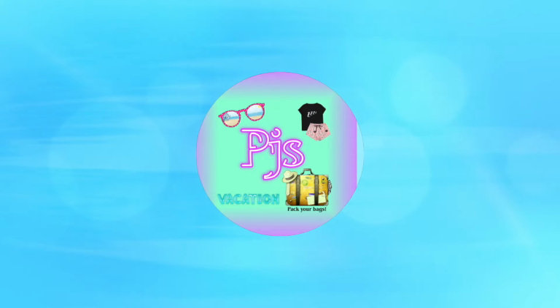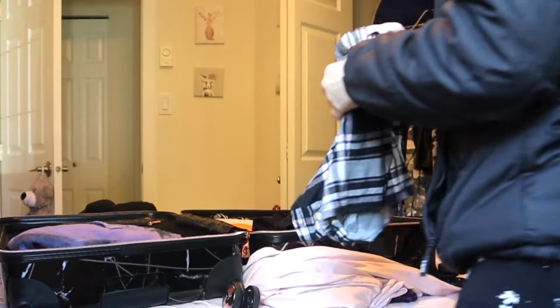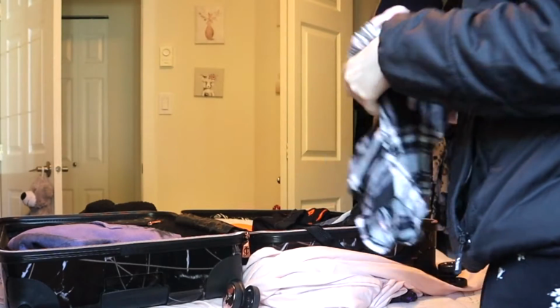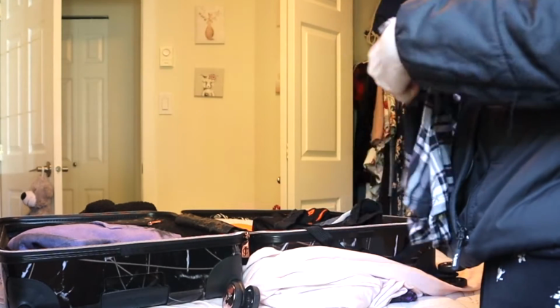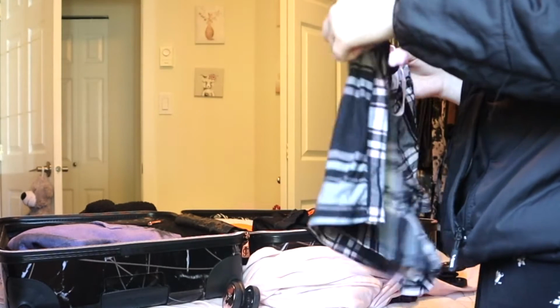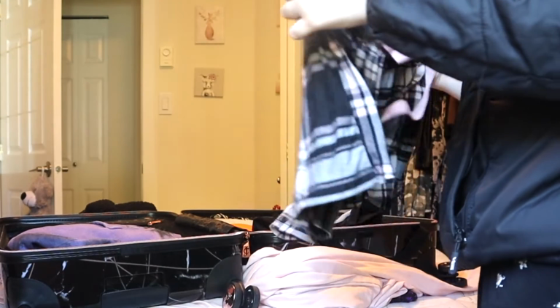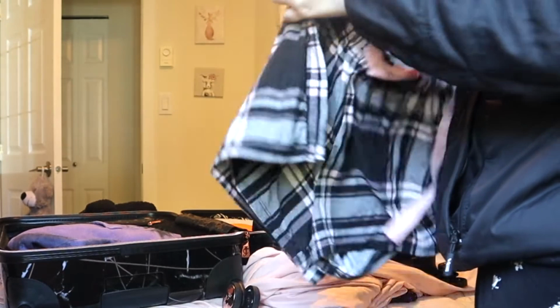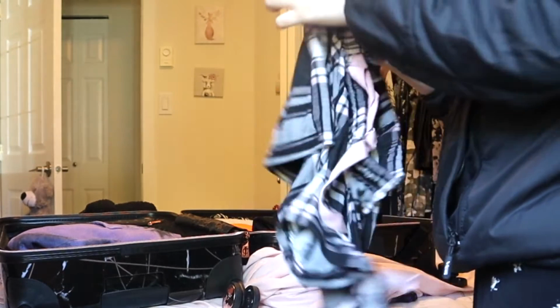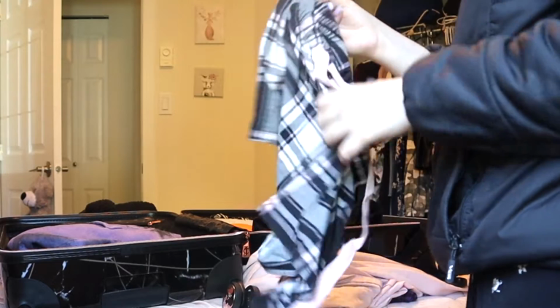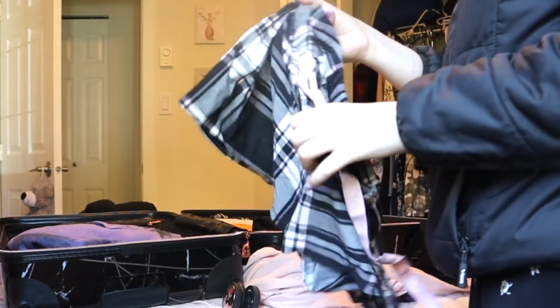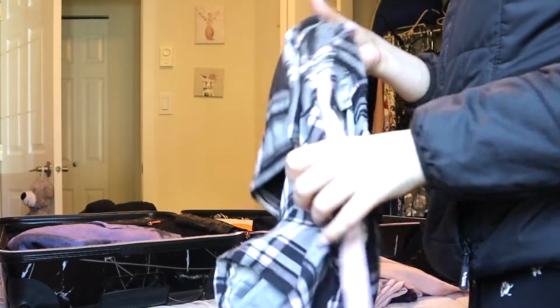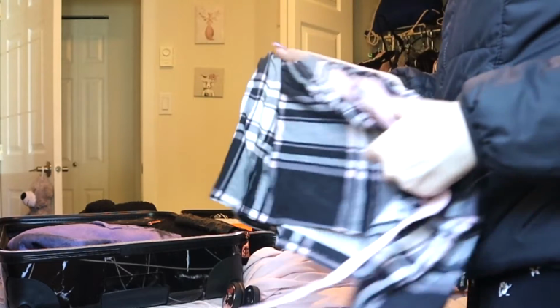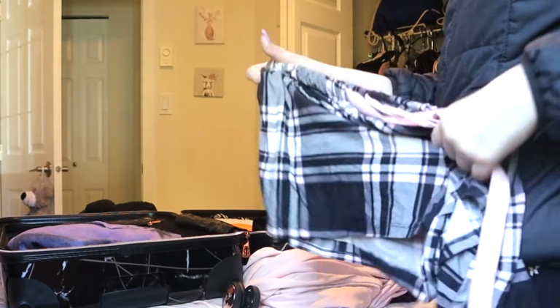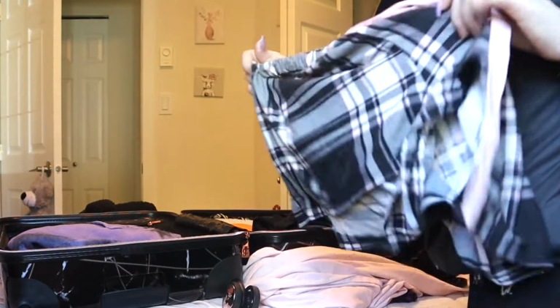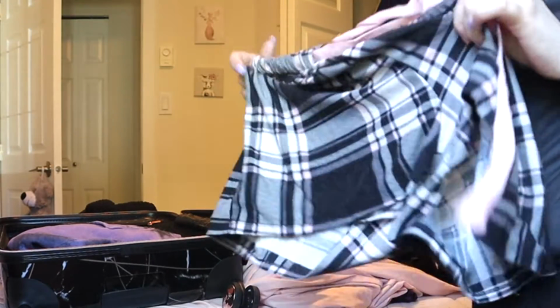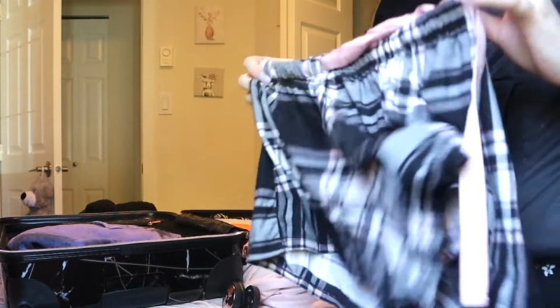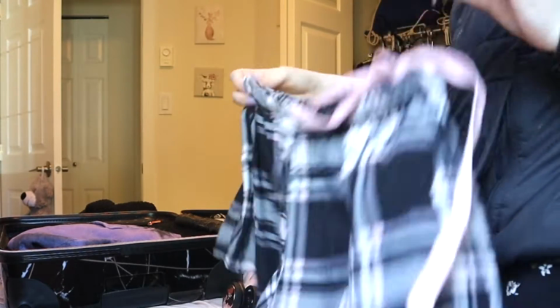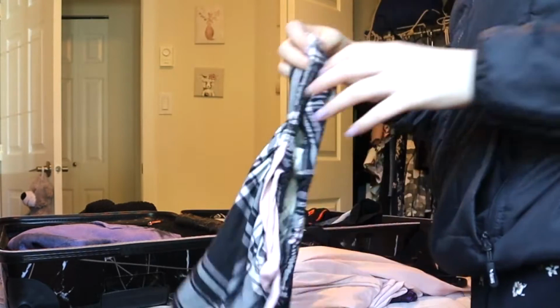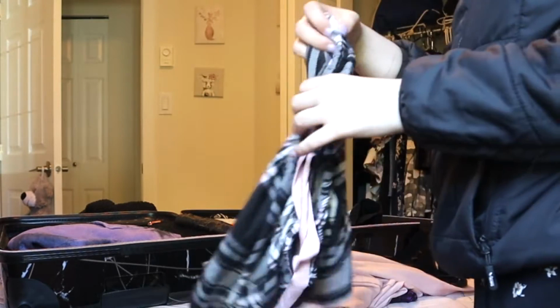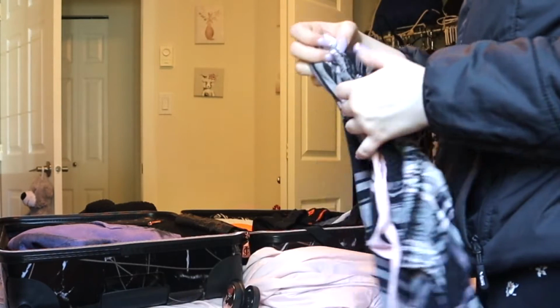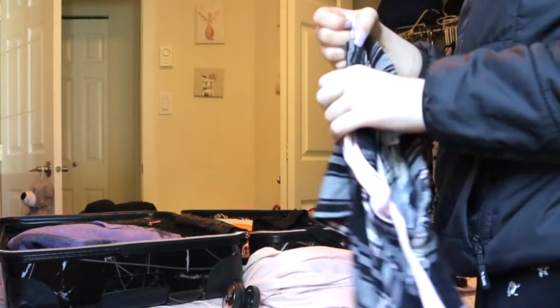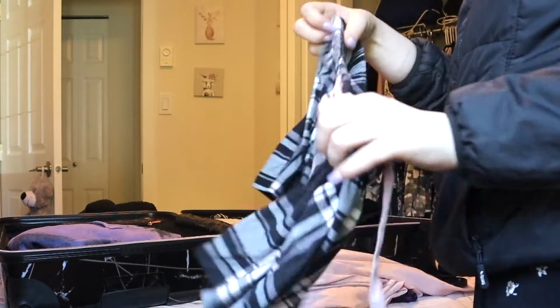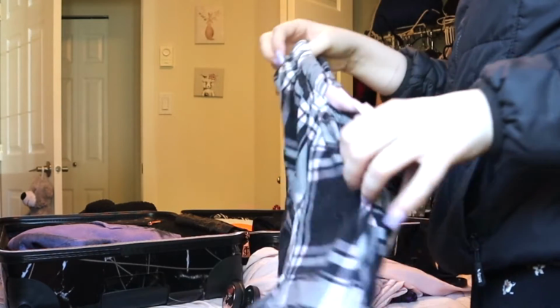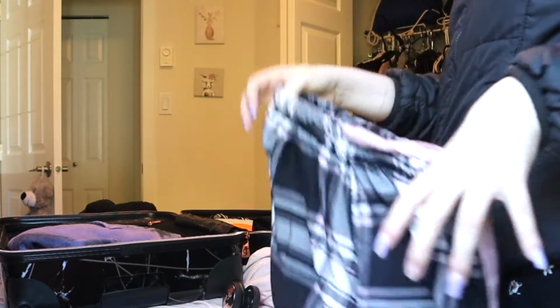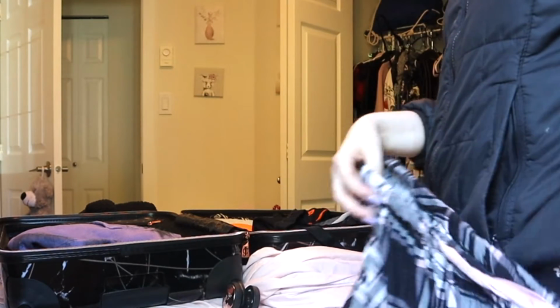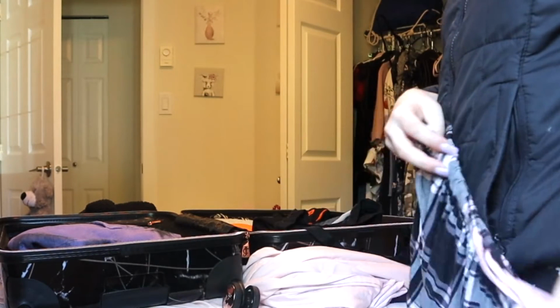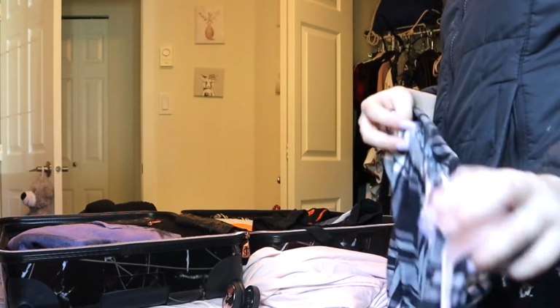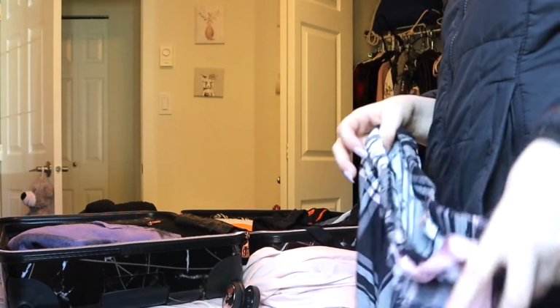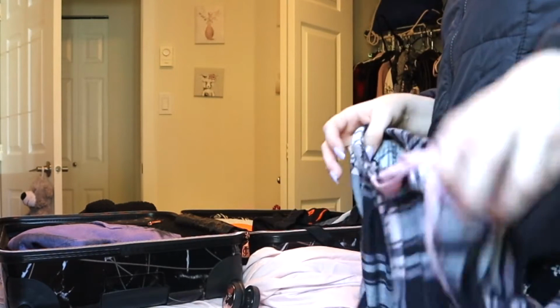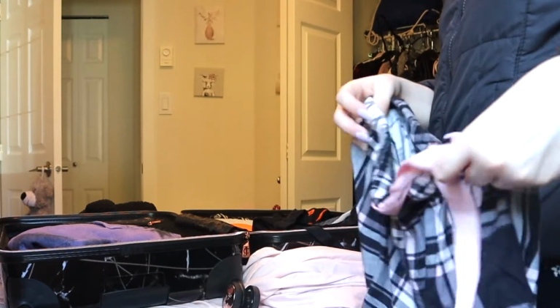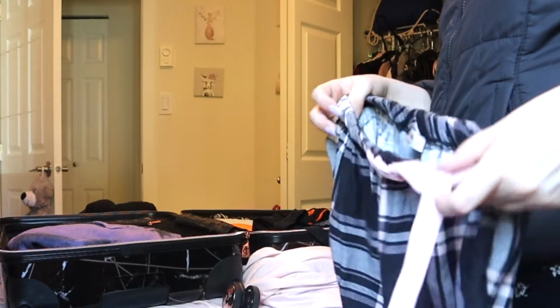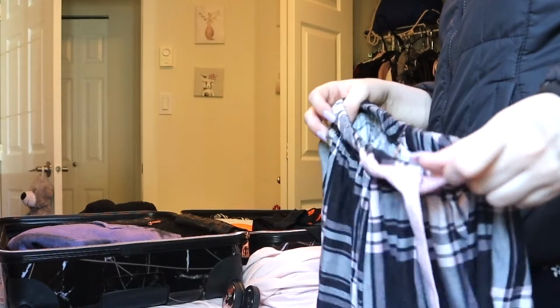For PJs, I'm just bringing this pair of shorts — these are the pajamas I wear all the time.